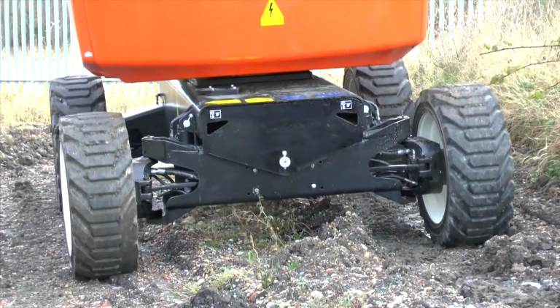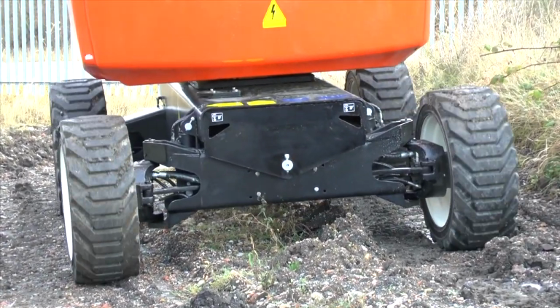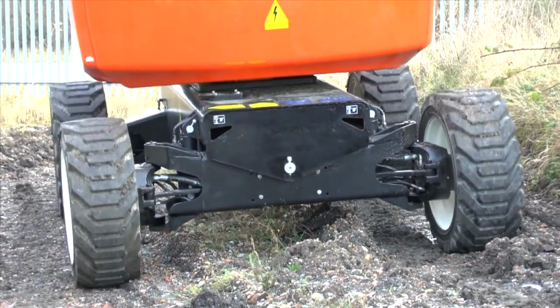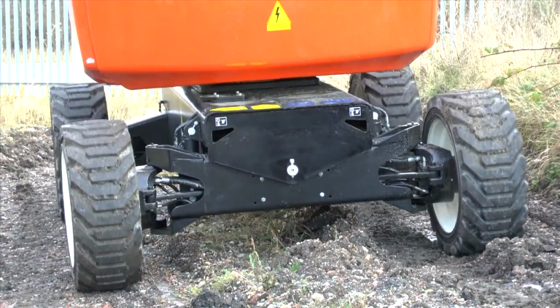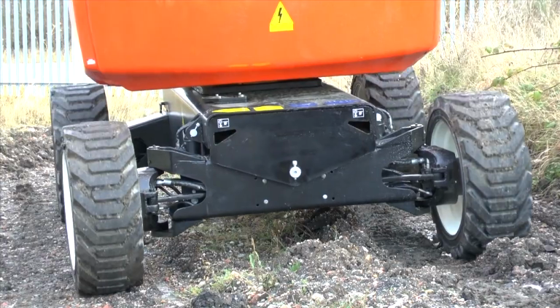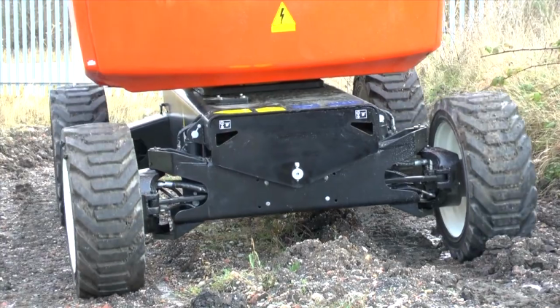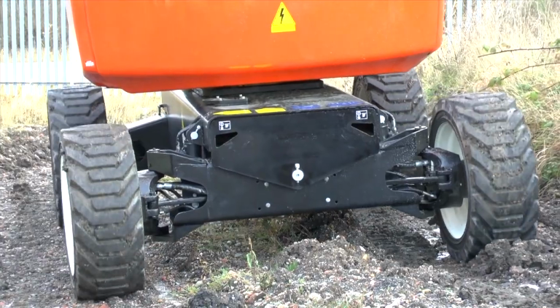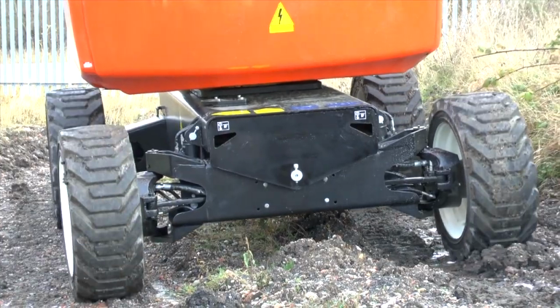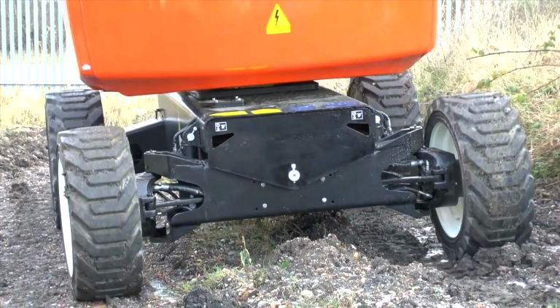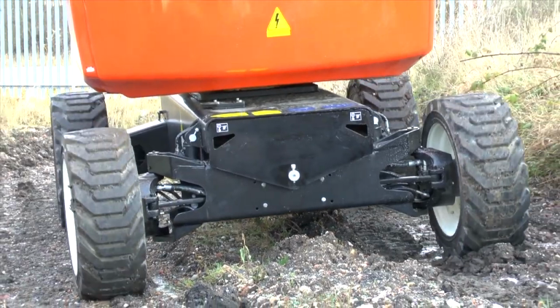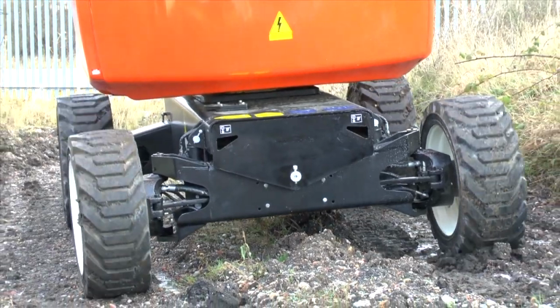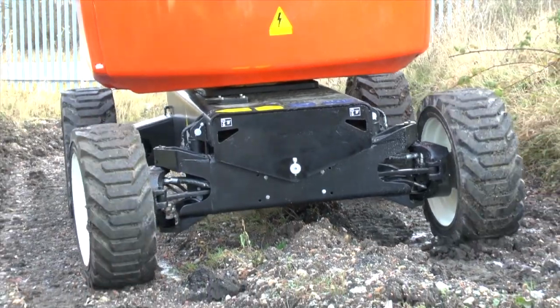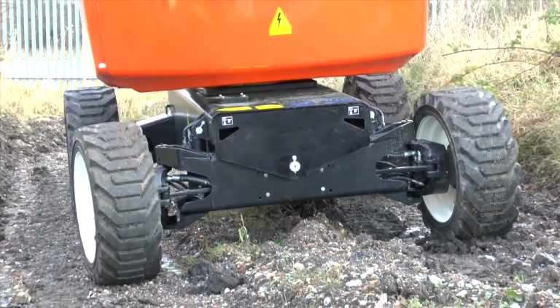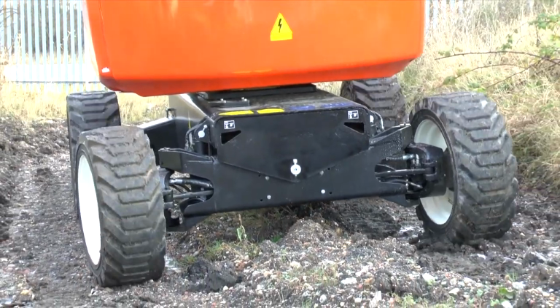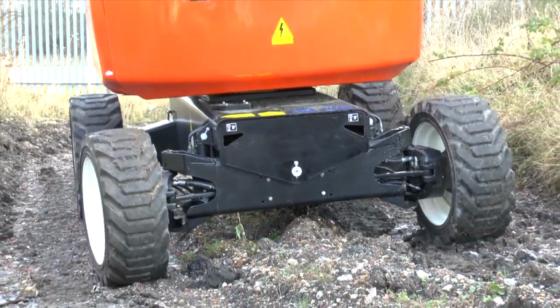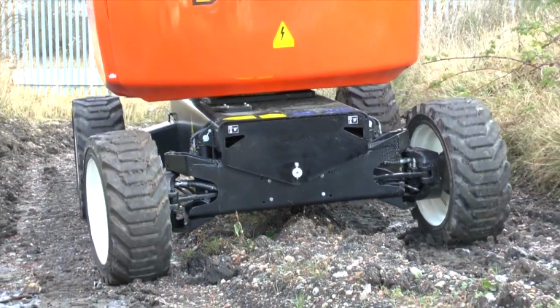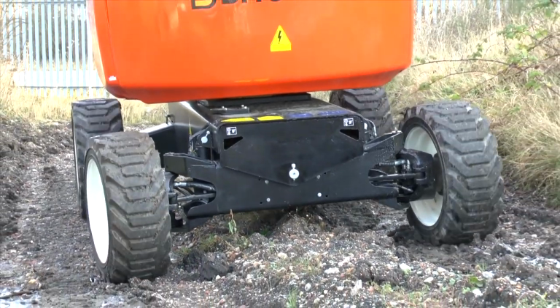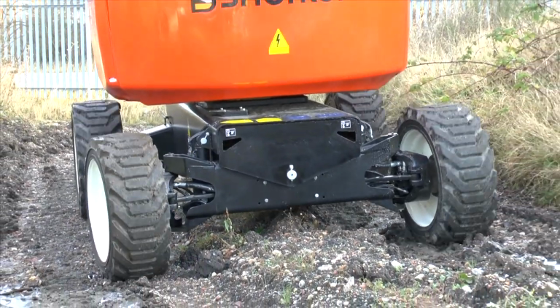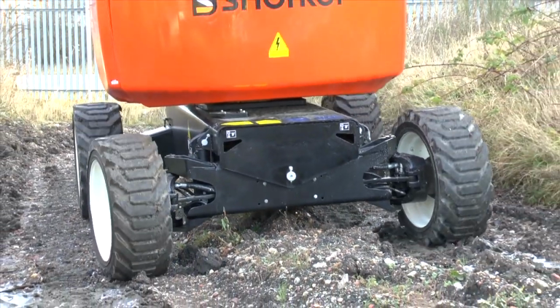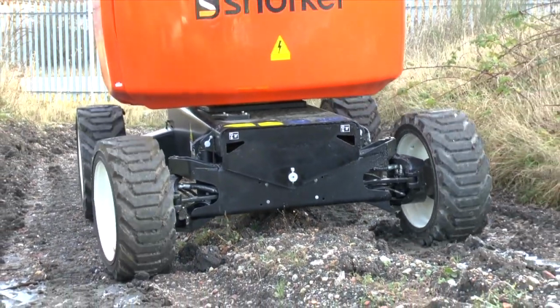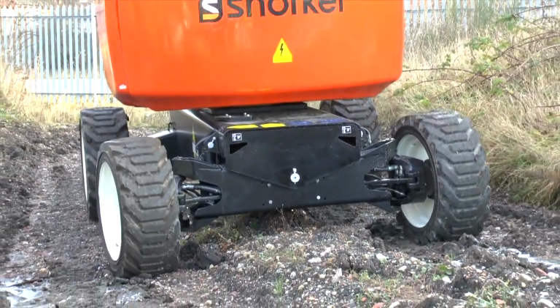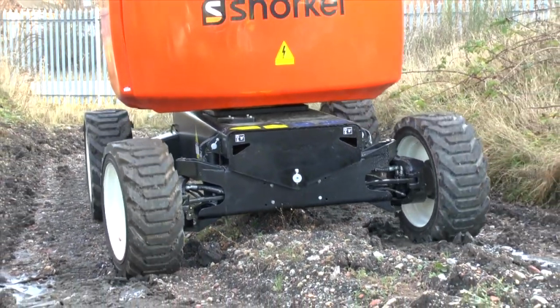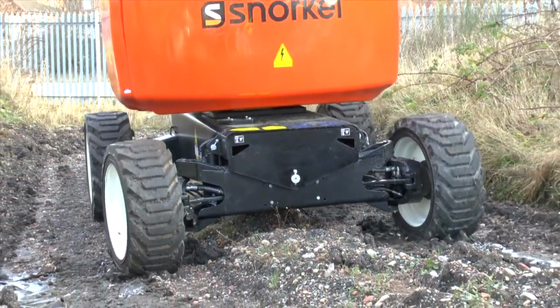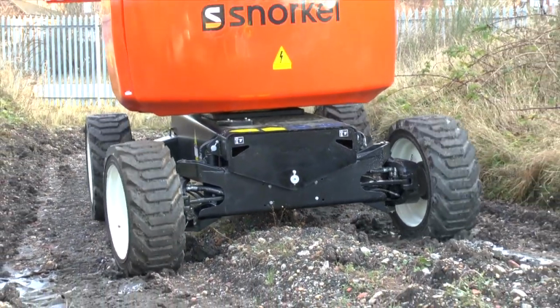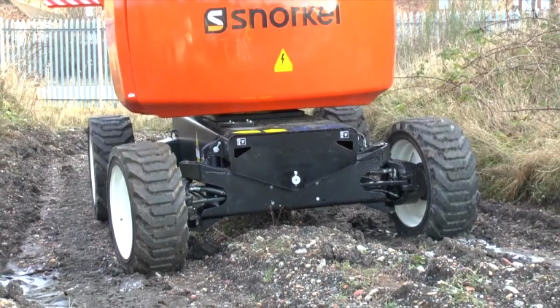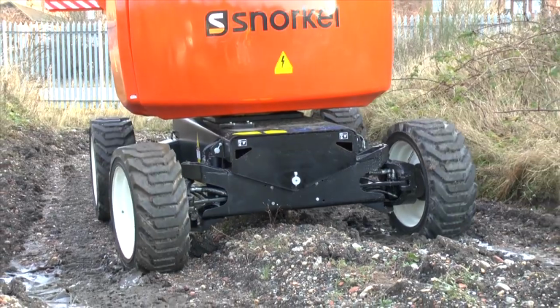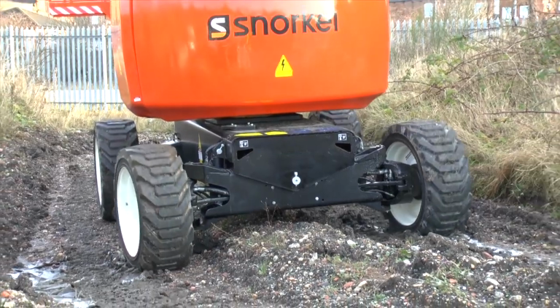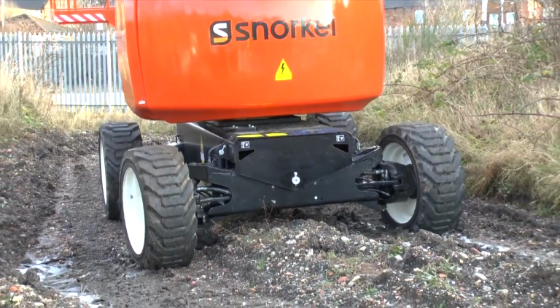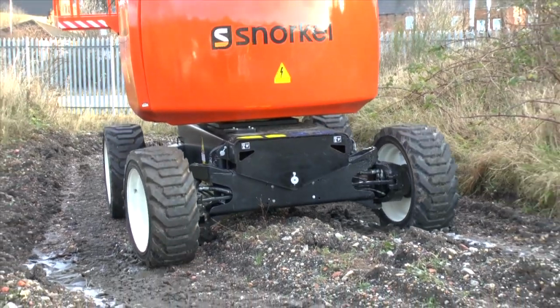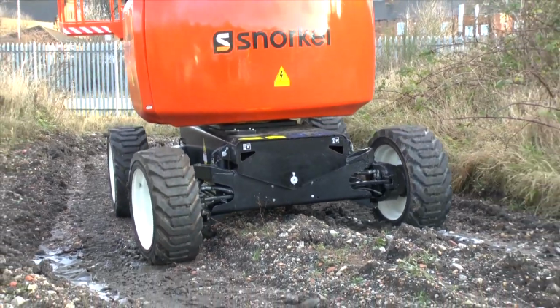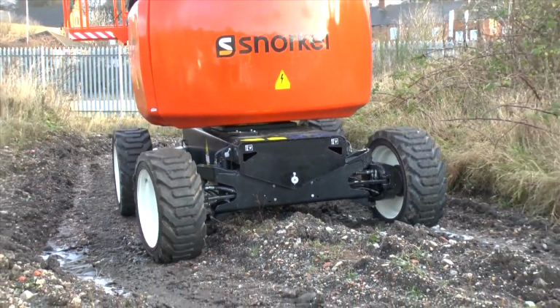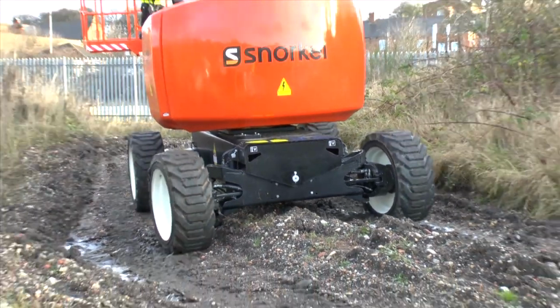With hydrostatic four-wheel drive, the A62JRT can handle some fairly intense off-road work.